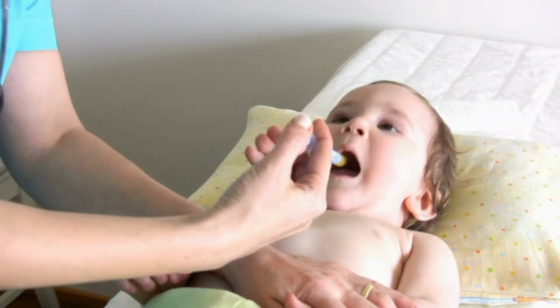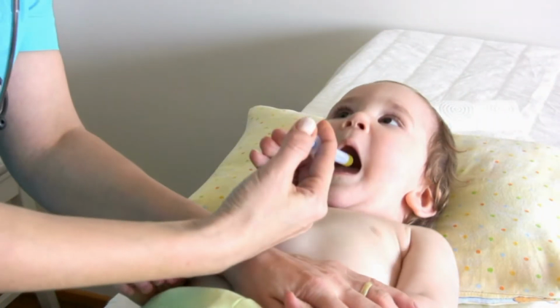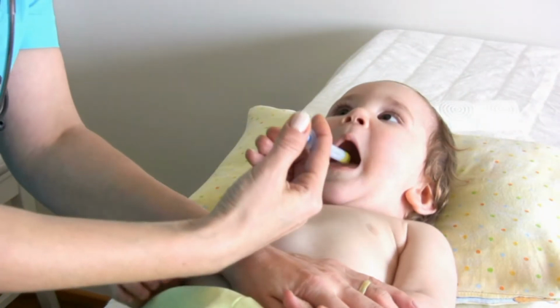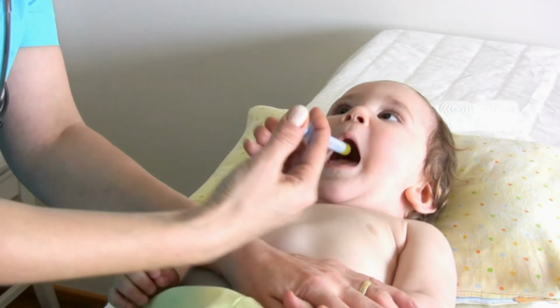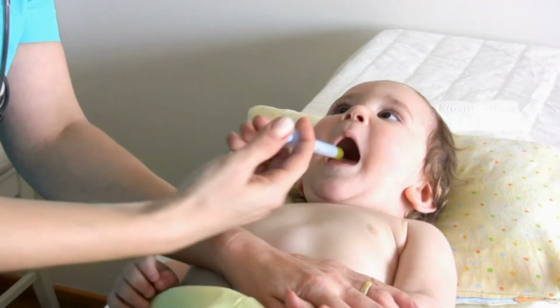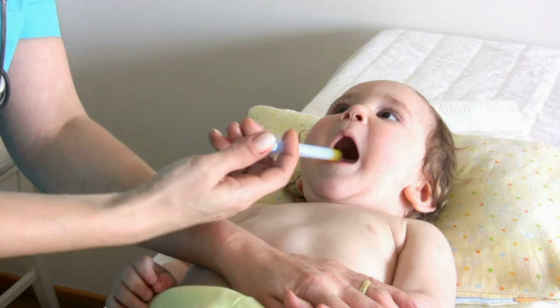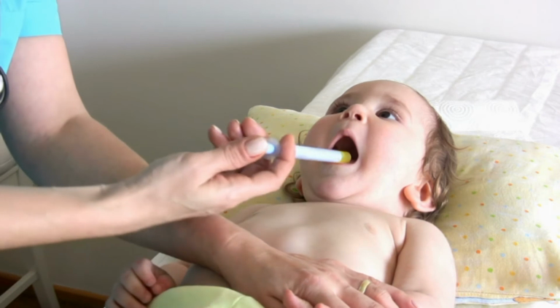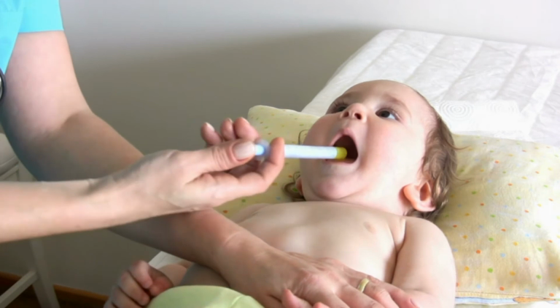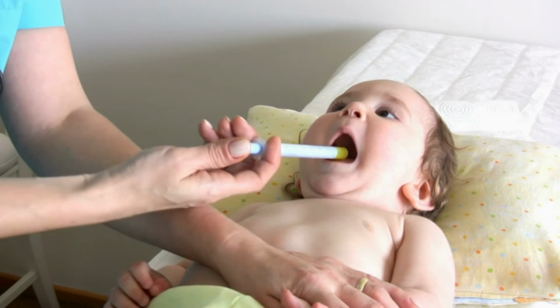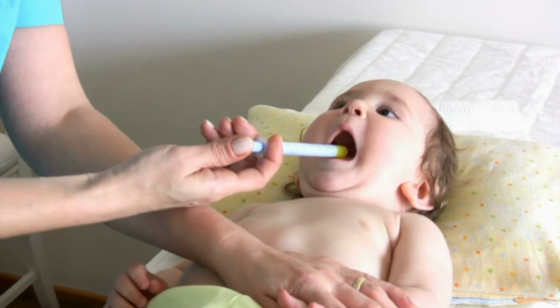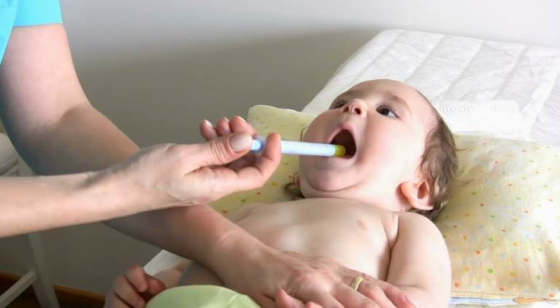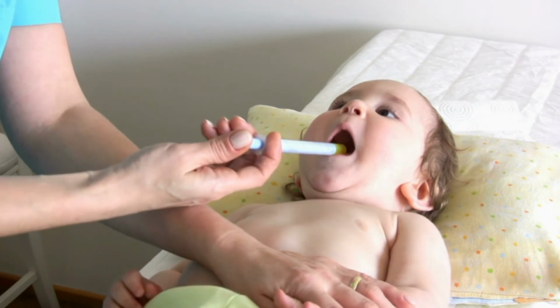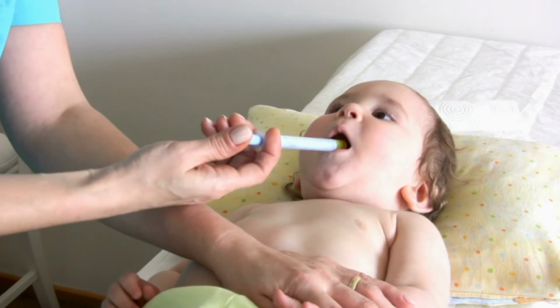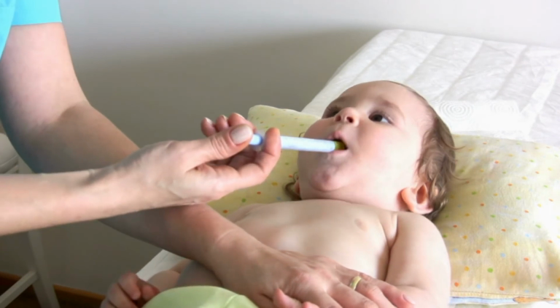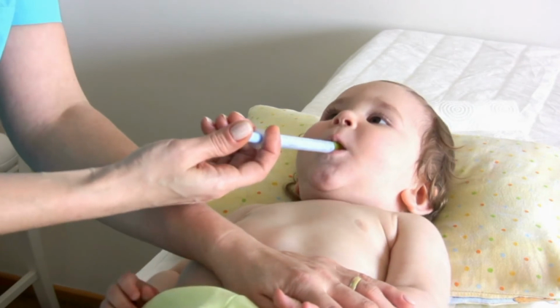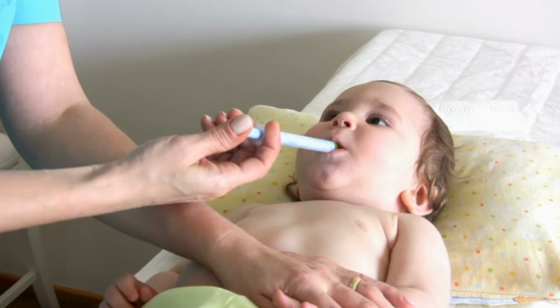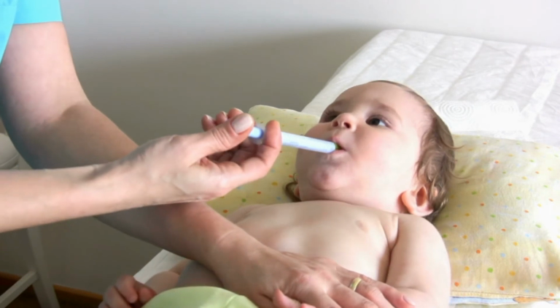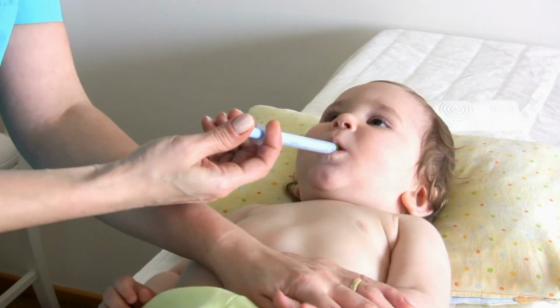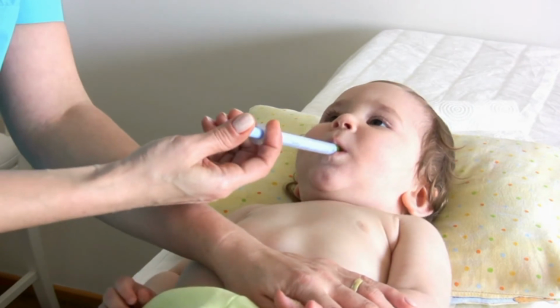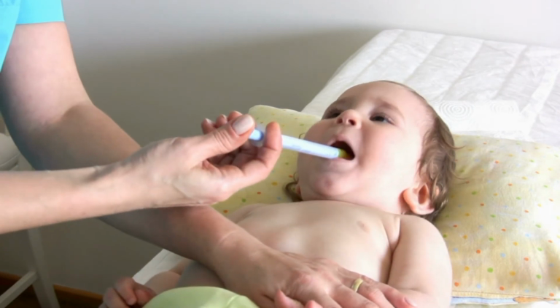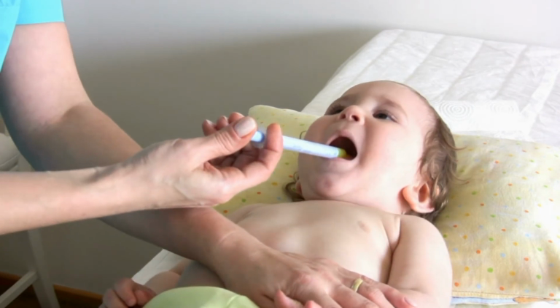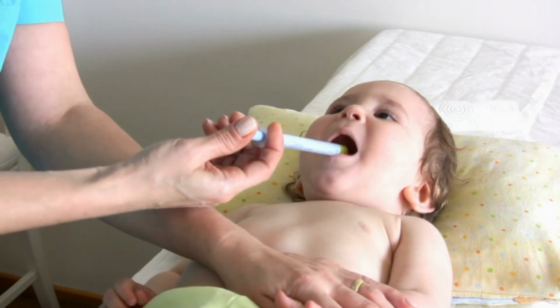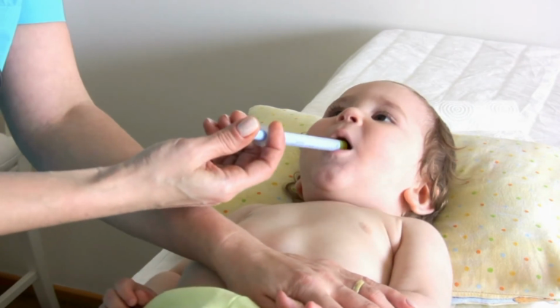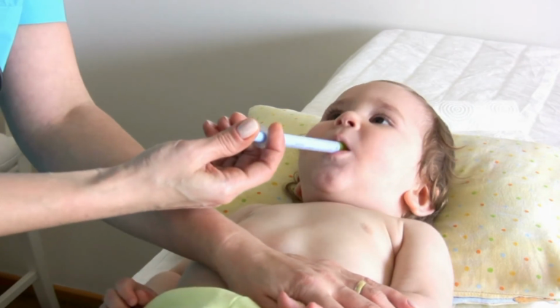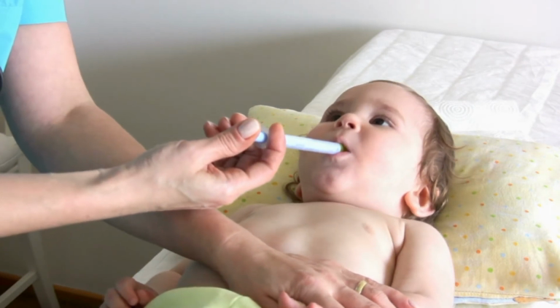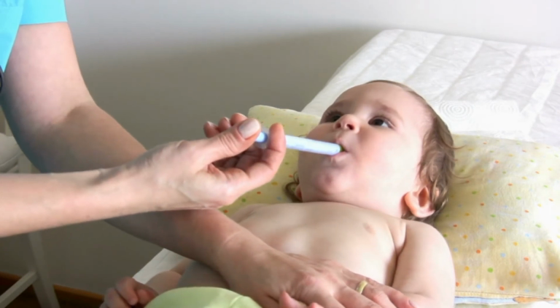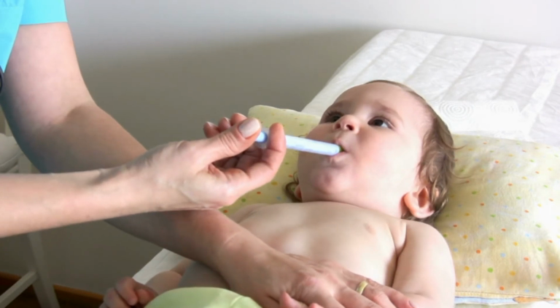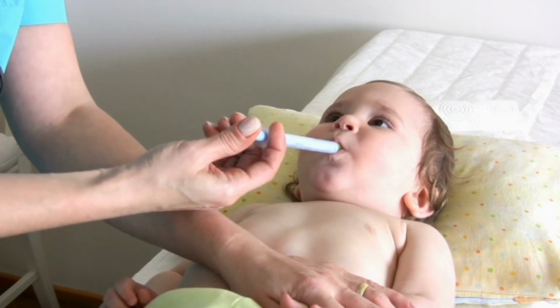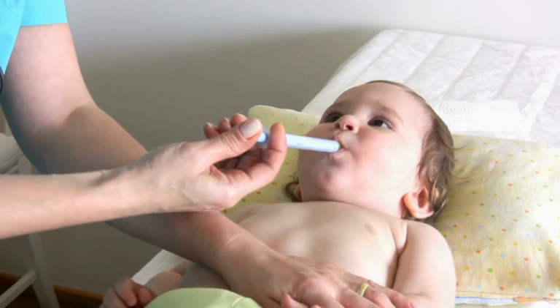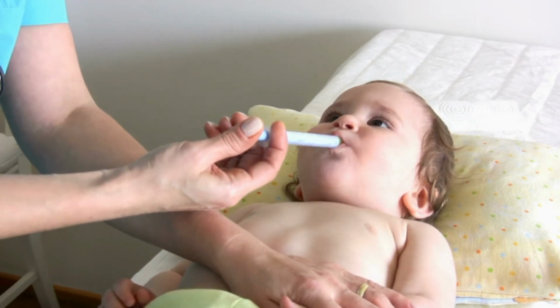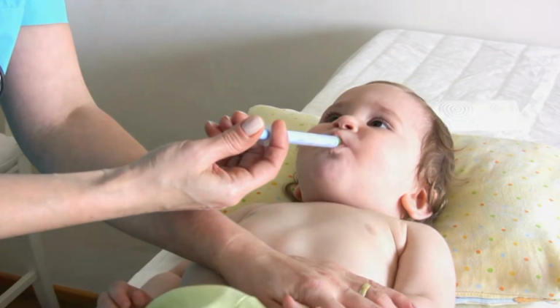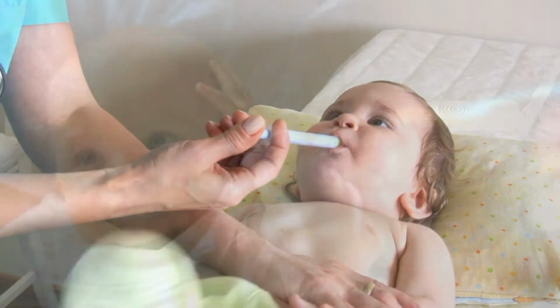This way, consequences like physical or mental retardation or slow development can be prevented in most cases.